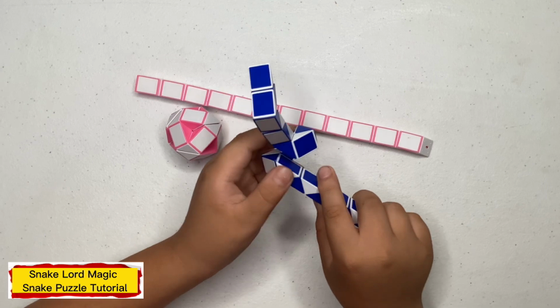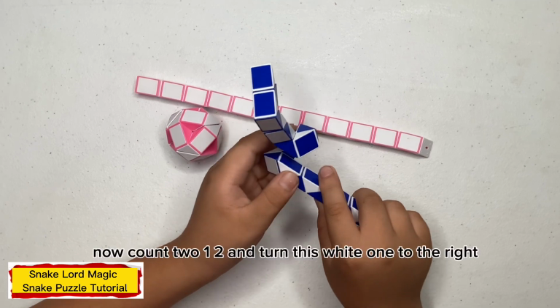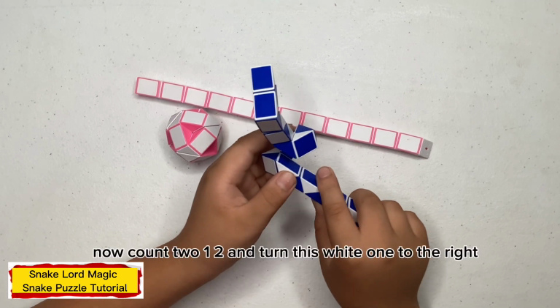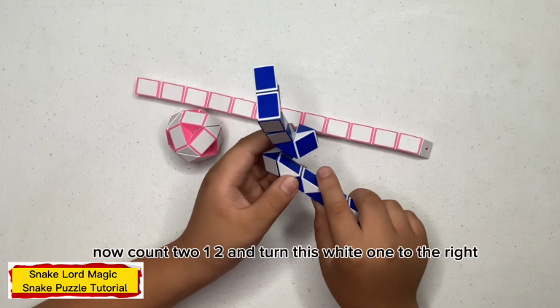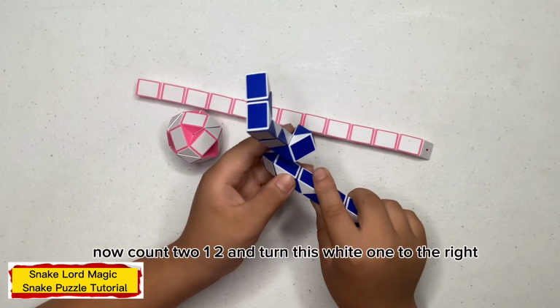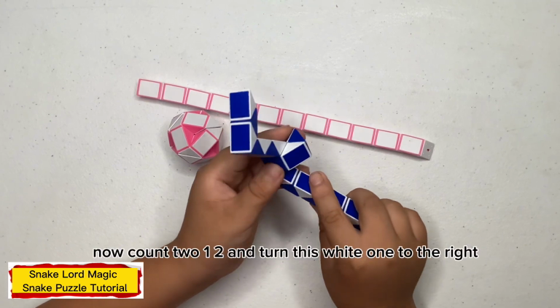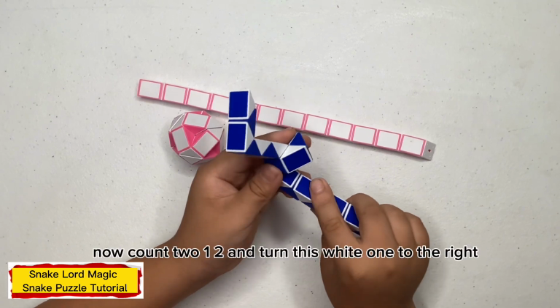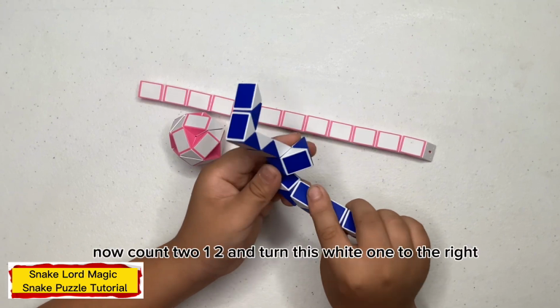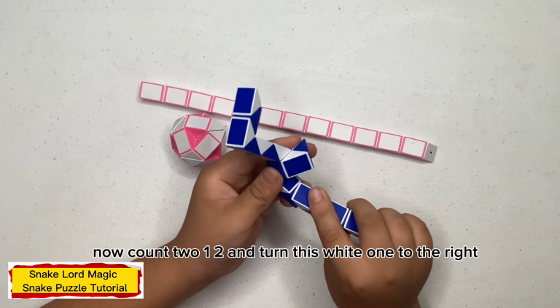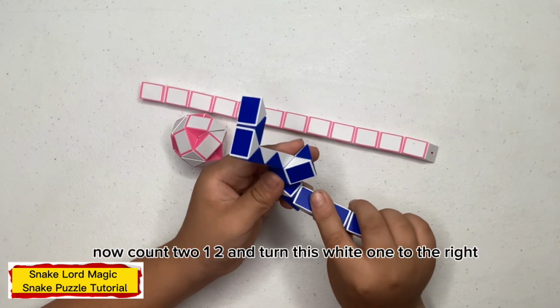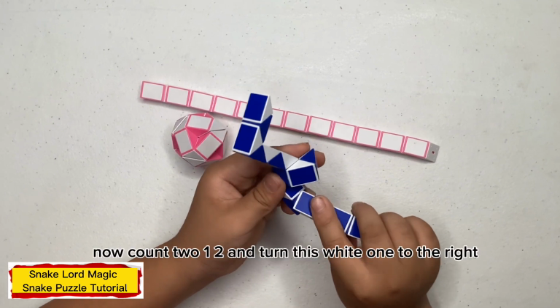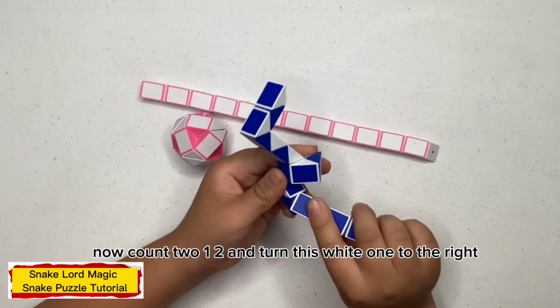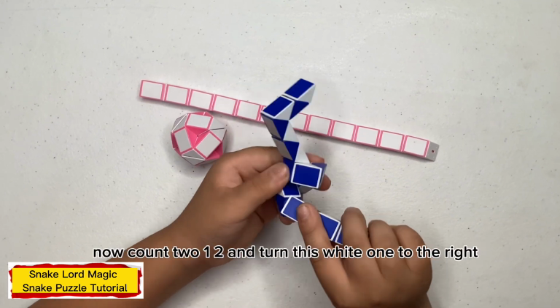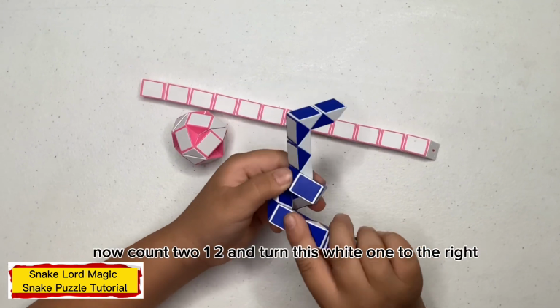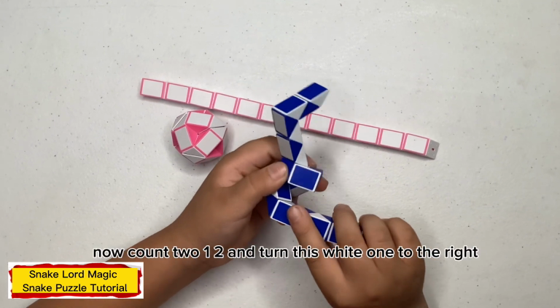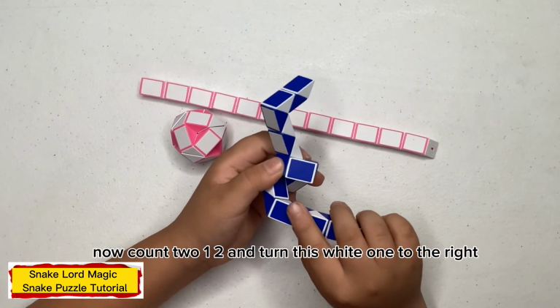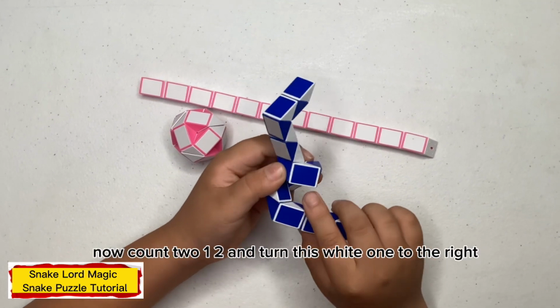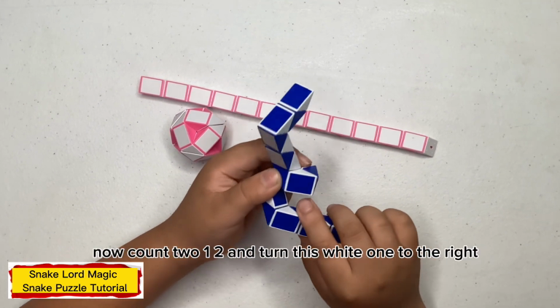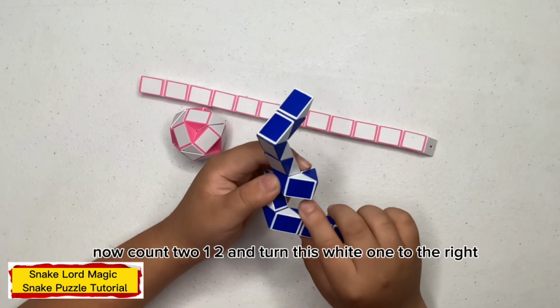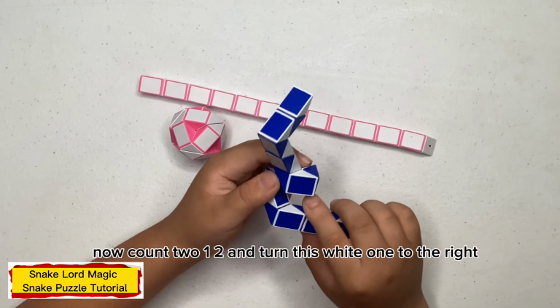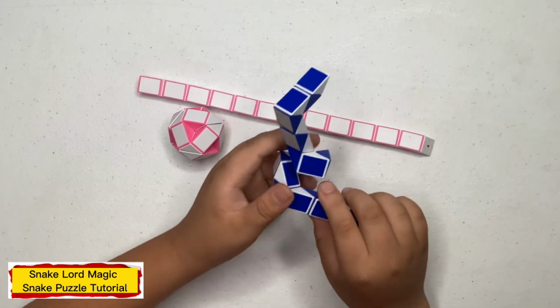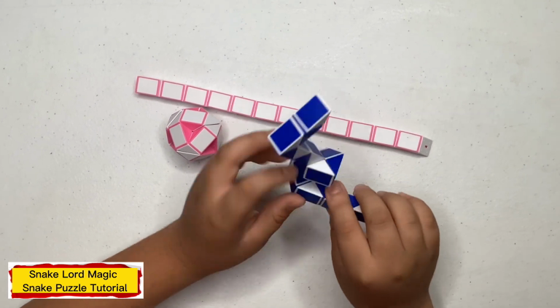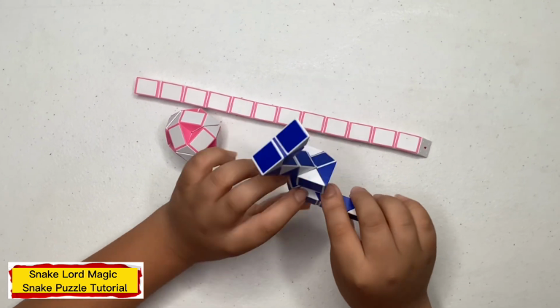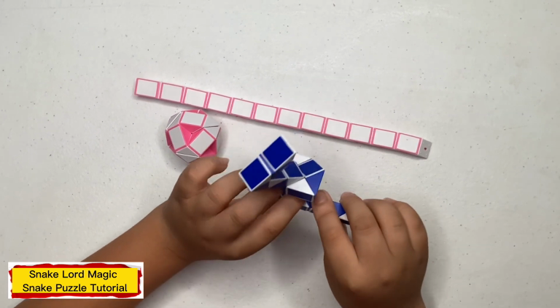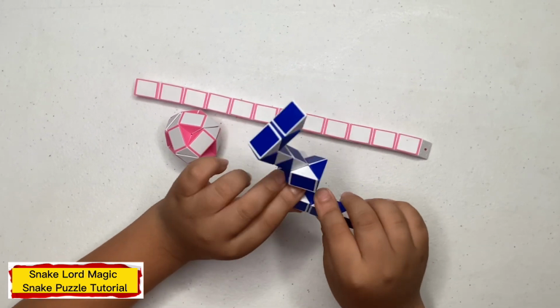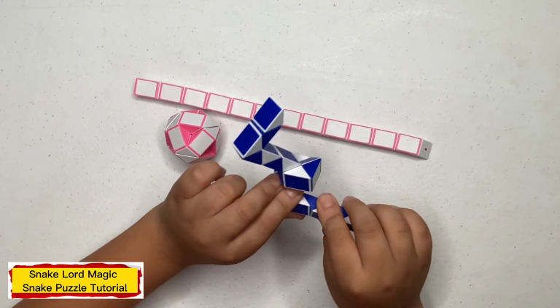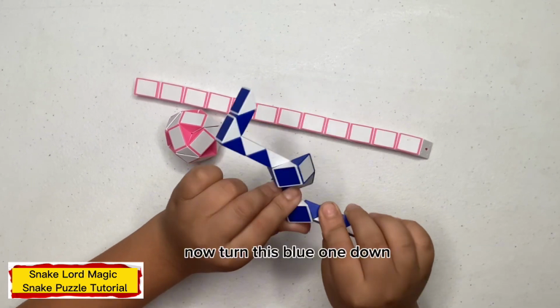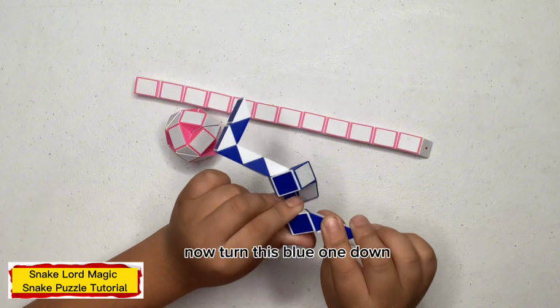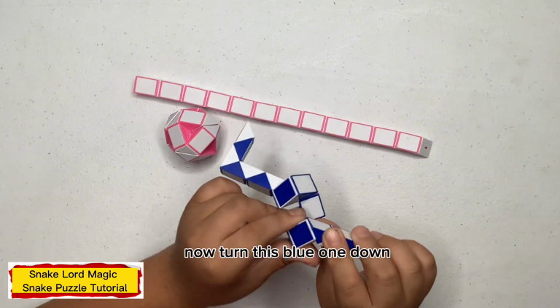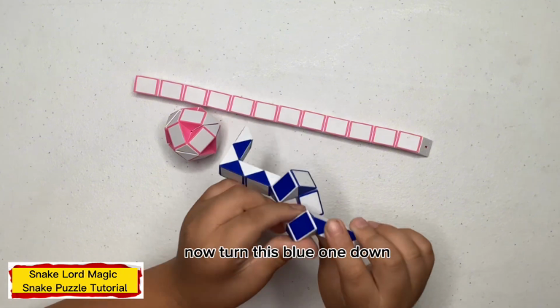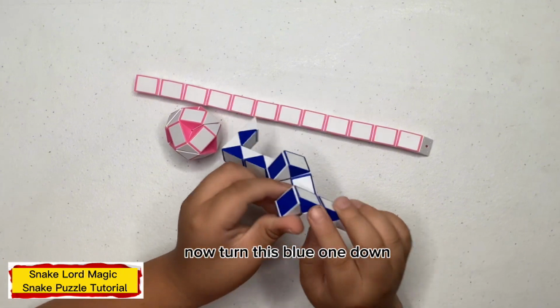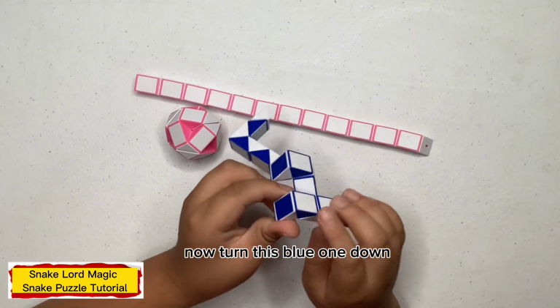Now count two: one, two, and turn this white one to the right. Now turn this blue one down.